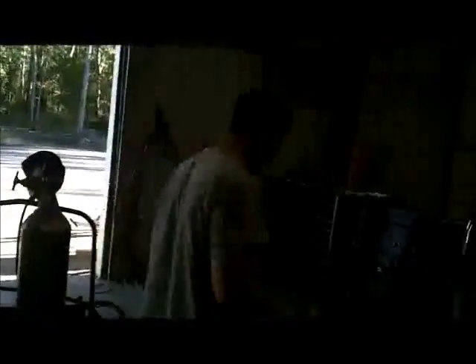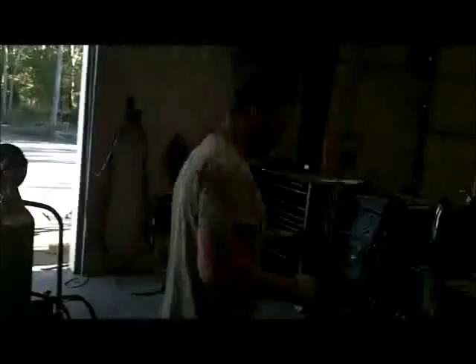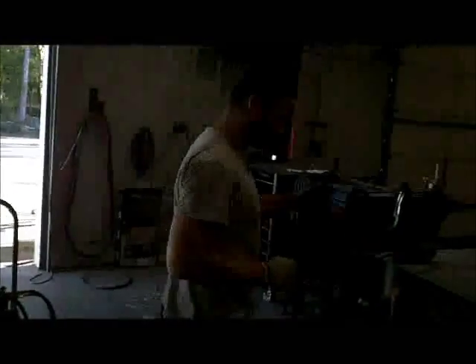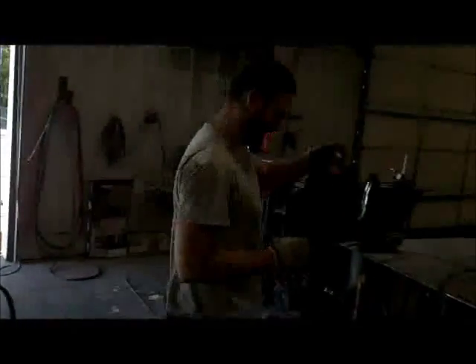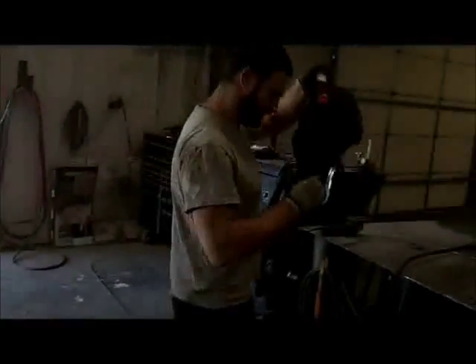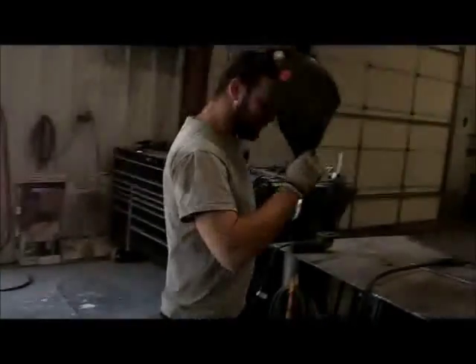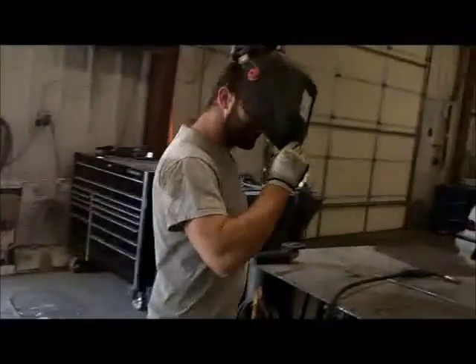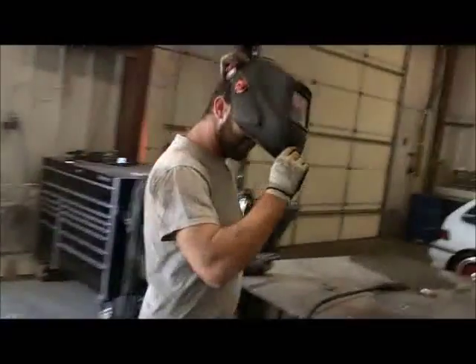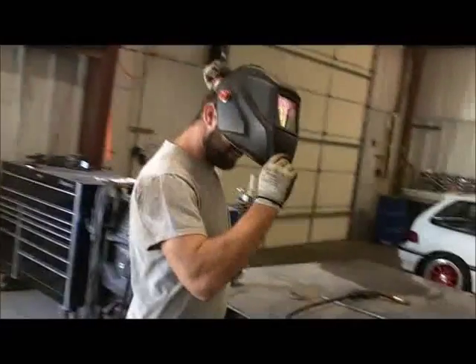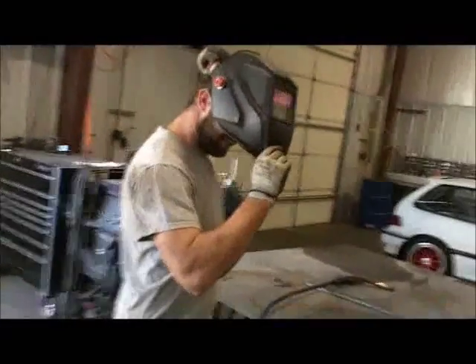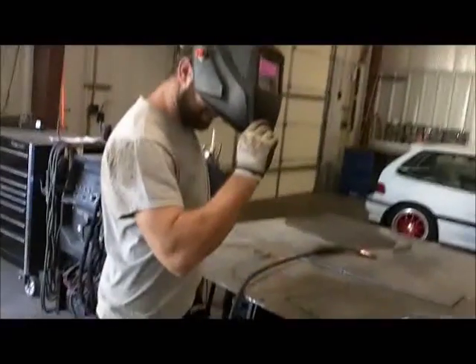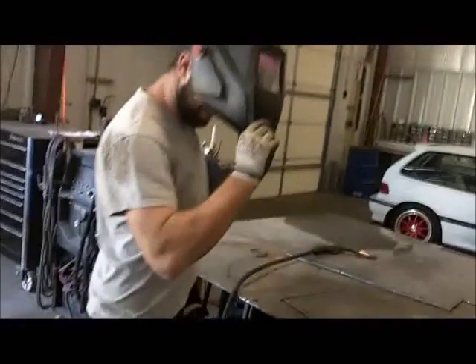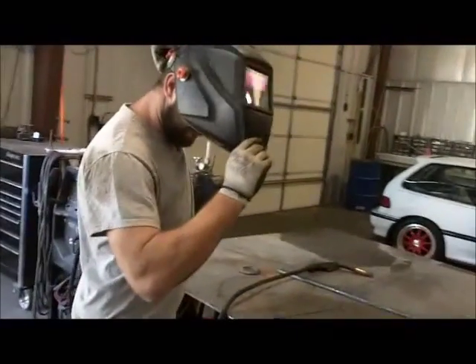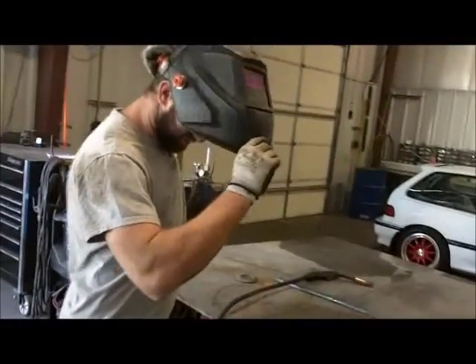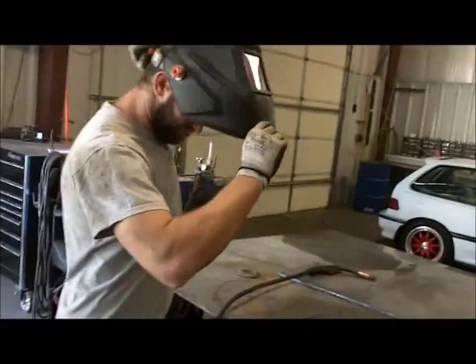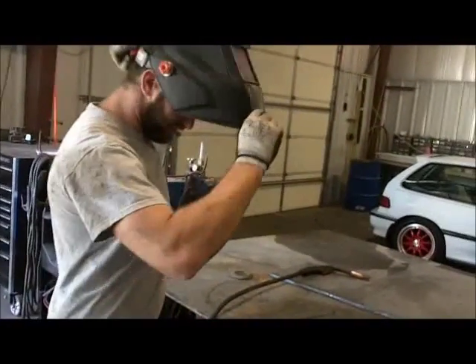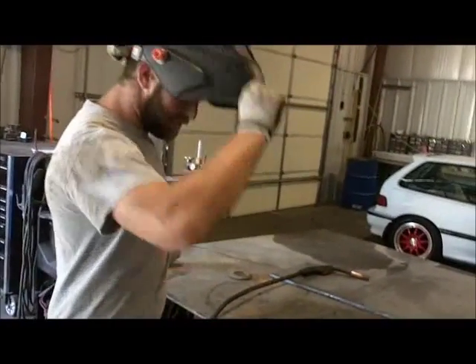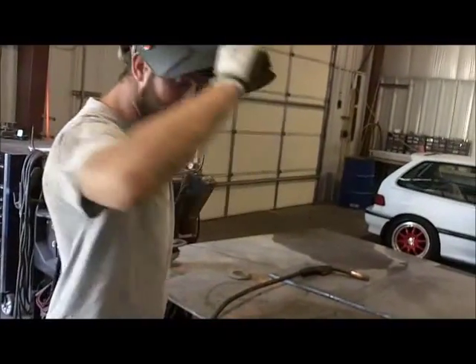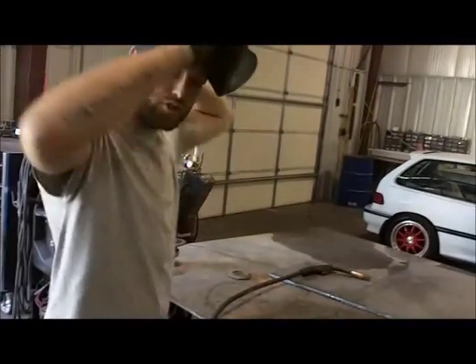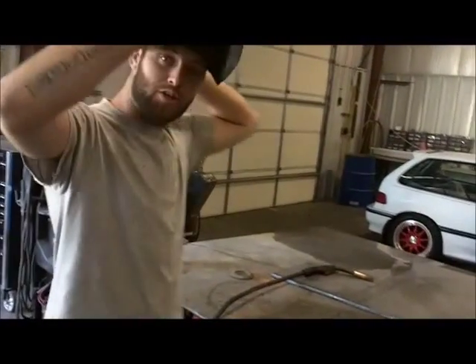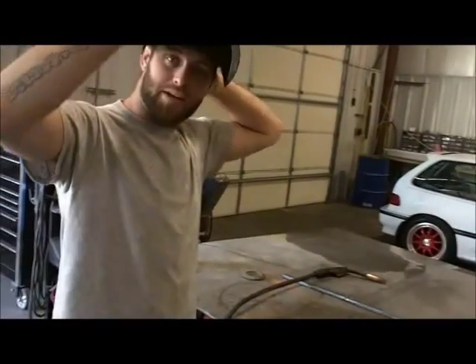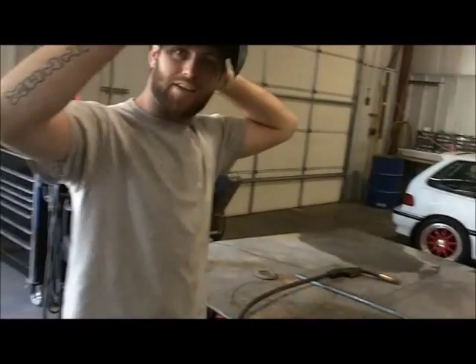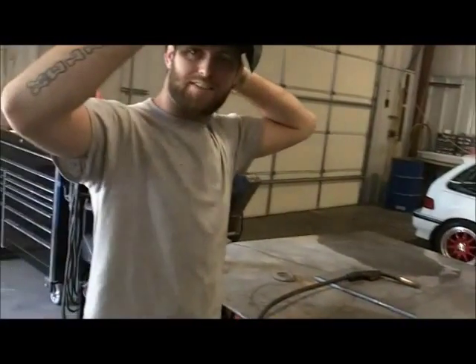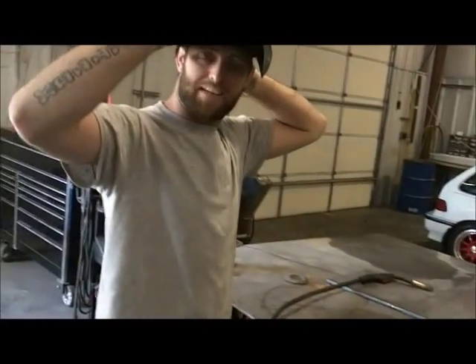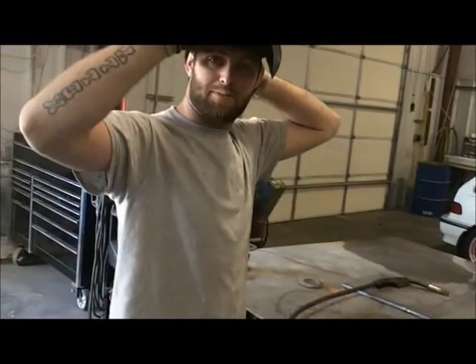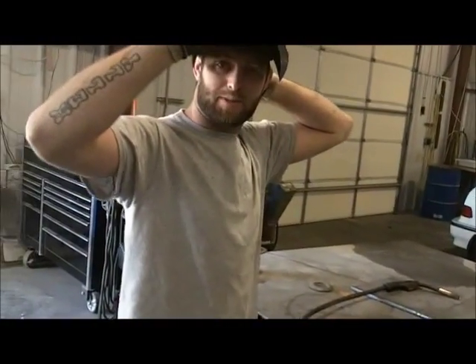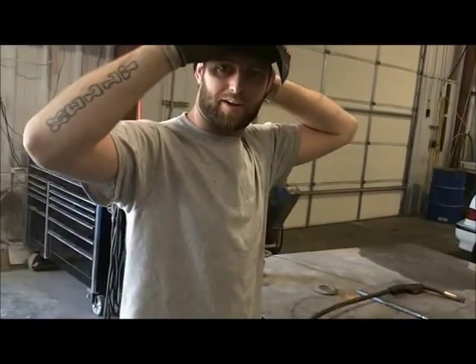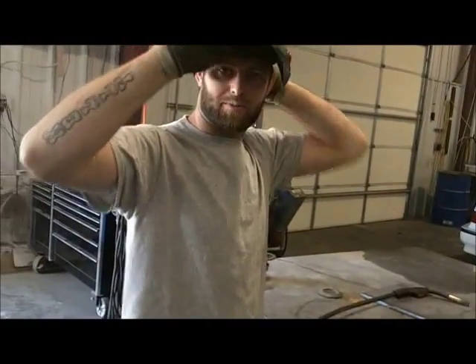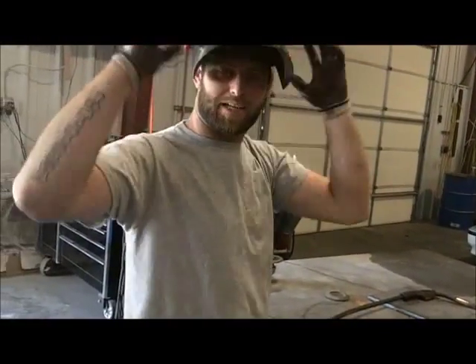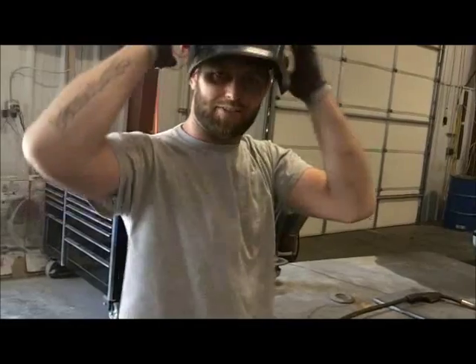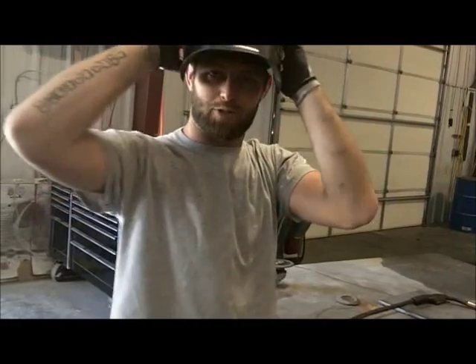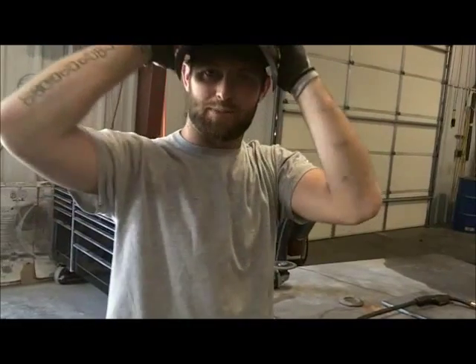Alright boys and girls, make sure you wear your safety equipment. You always want to make a few good healthy tacks before you burn it in.